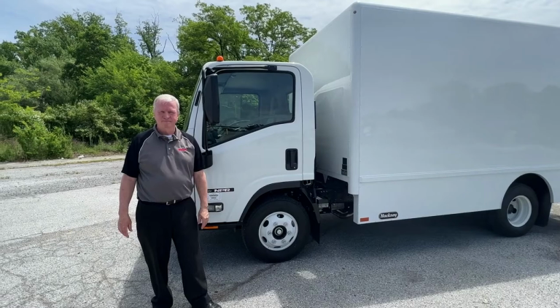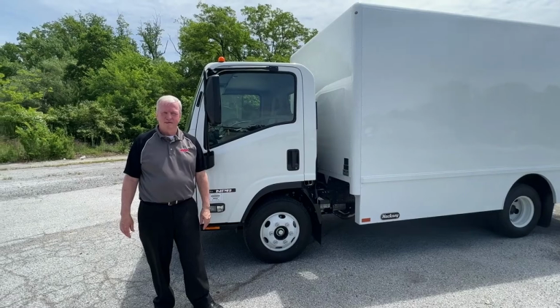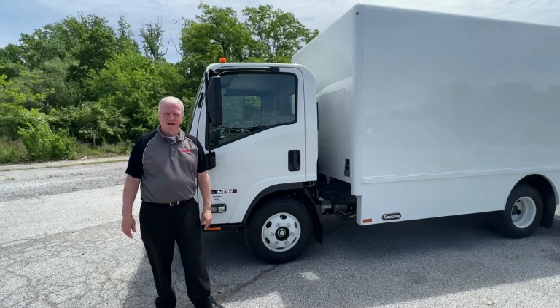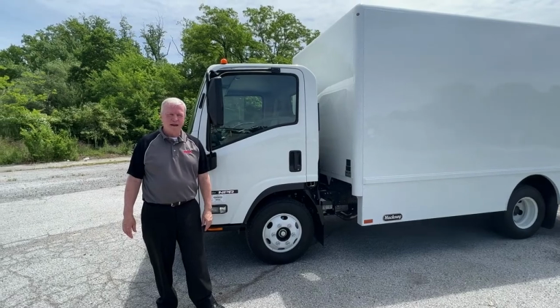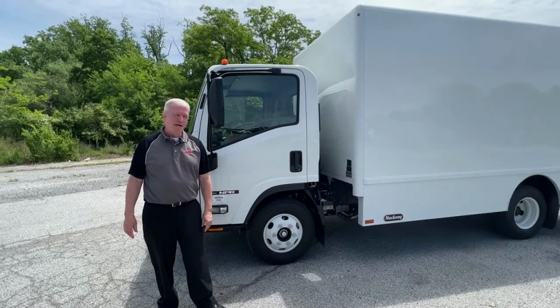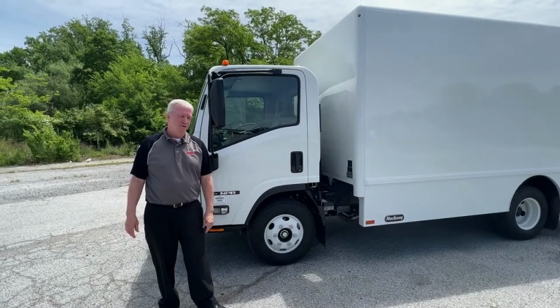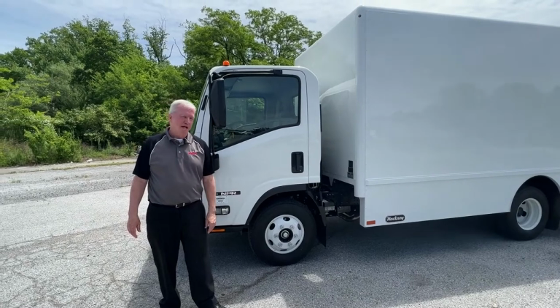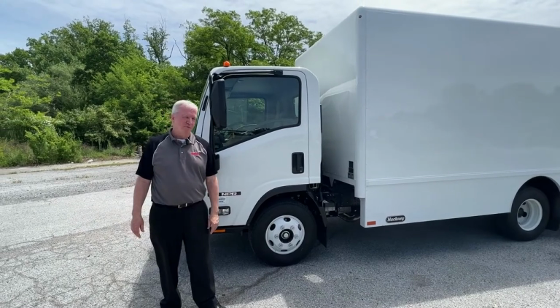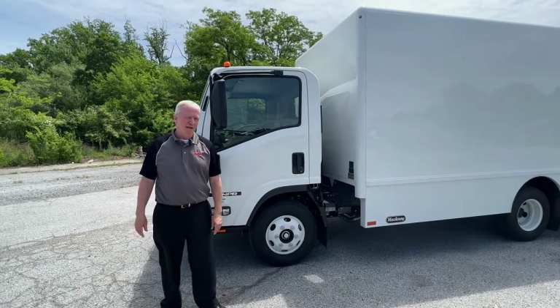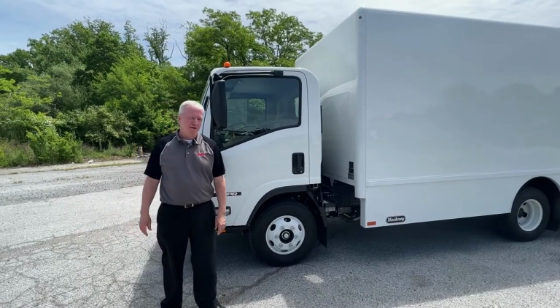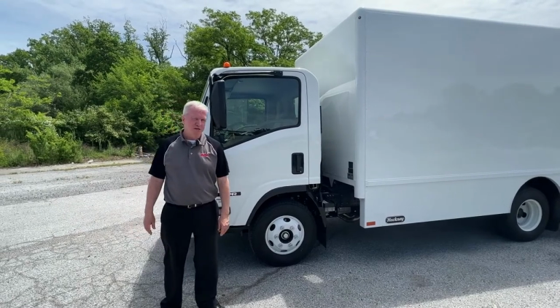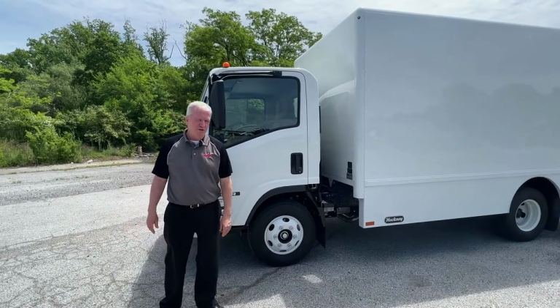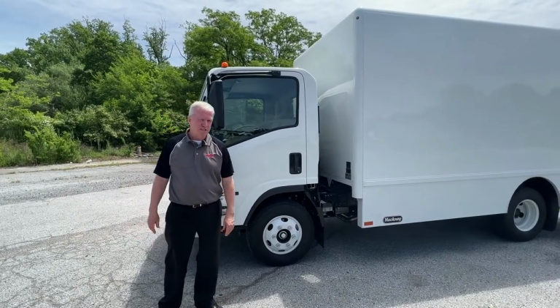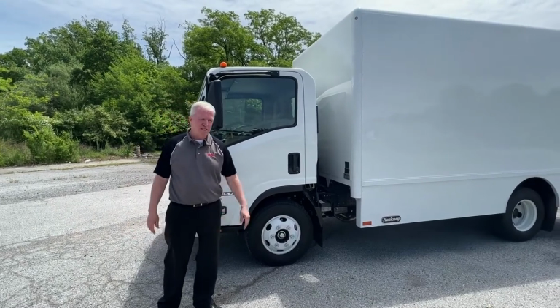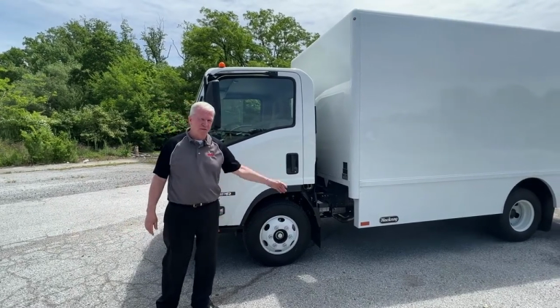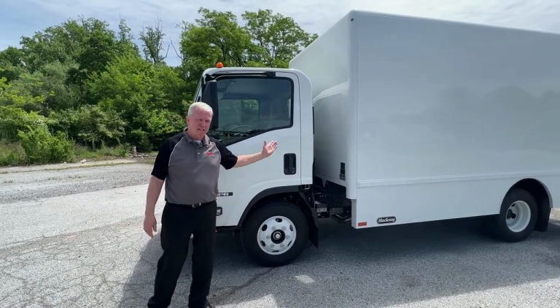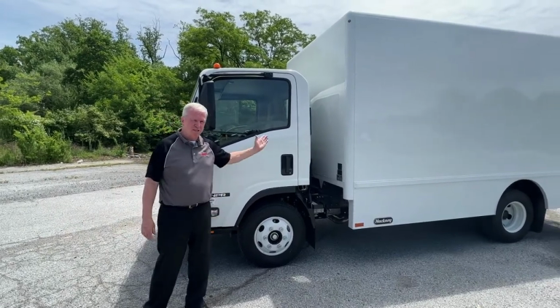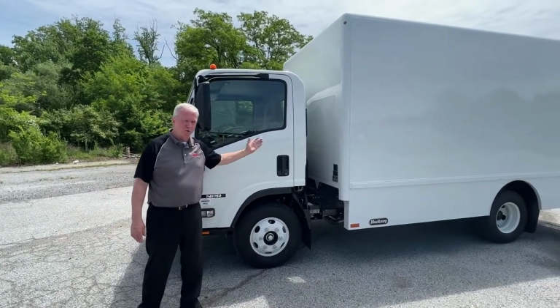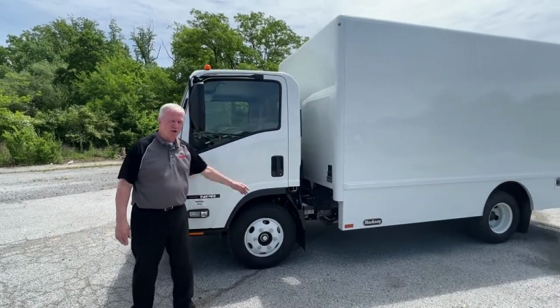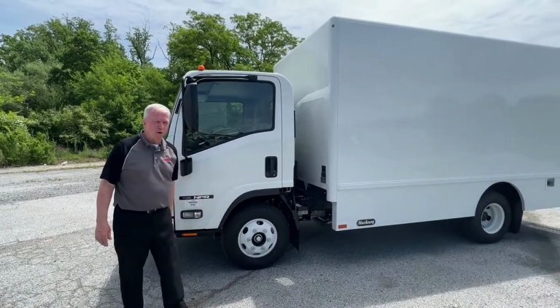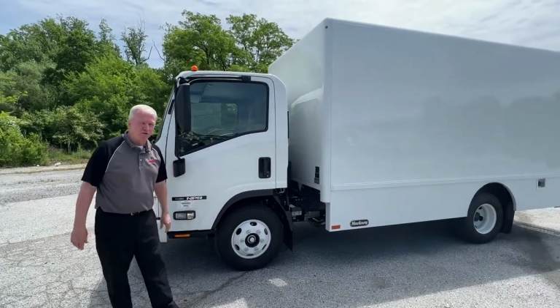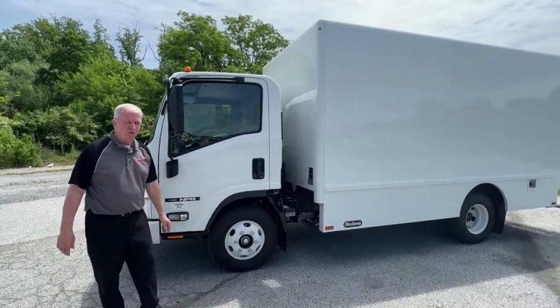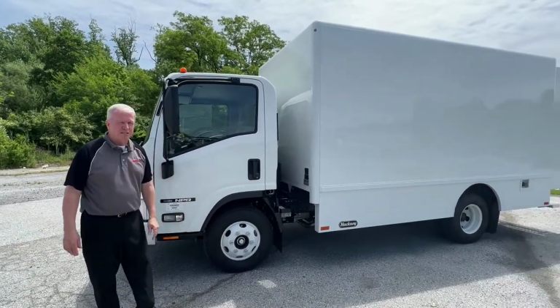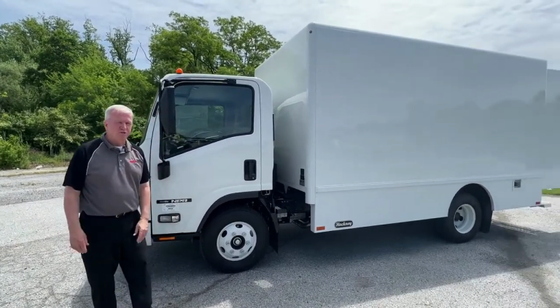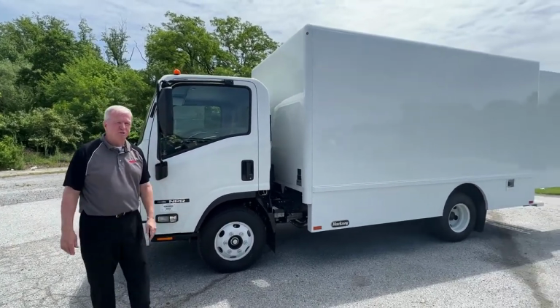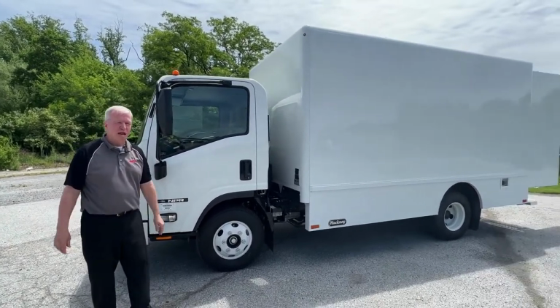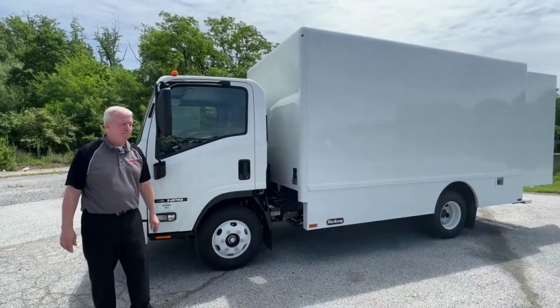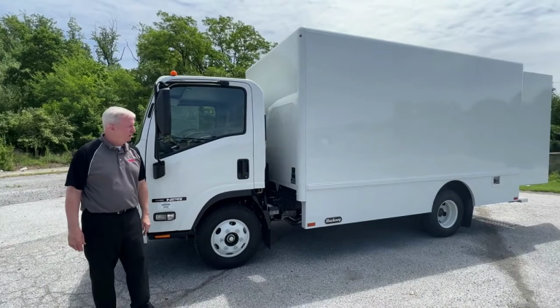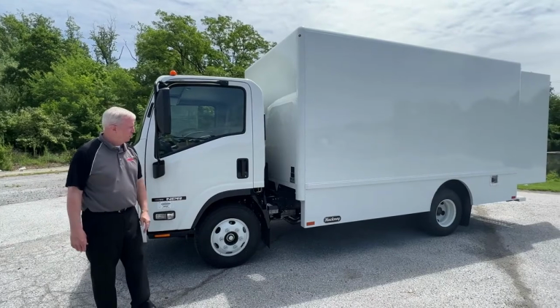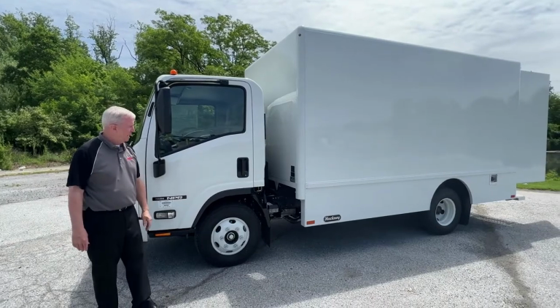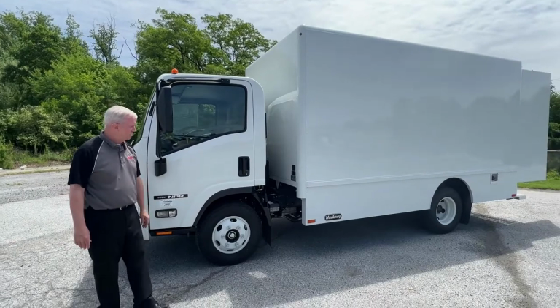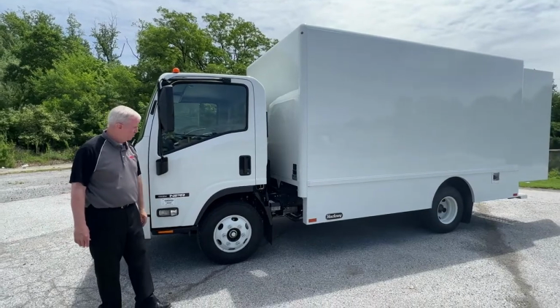Hi, I'm Dan Collette from Bentley Truck Services, and this is the 2022 Isuzu NPR gas truck.